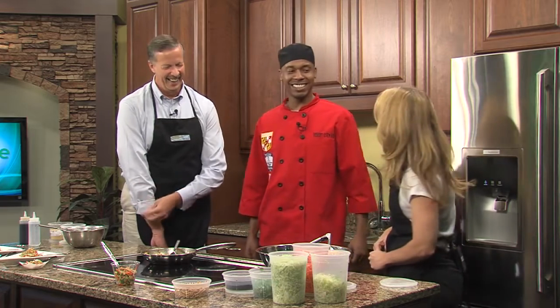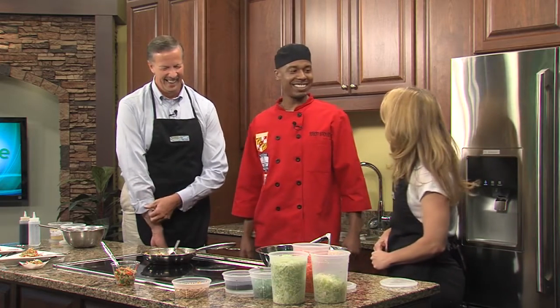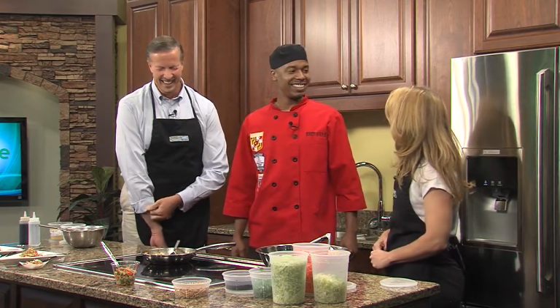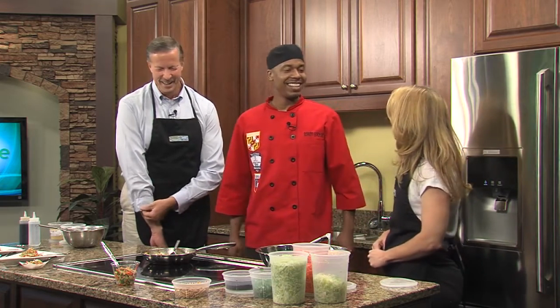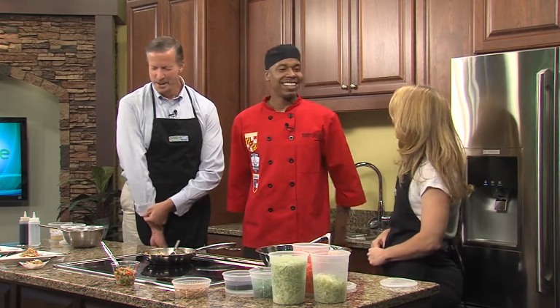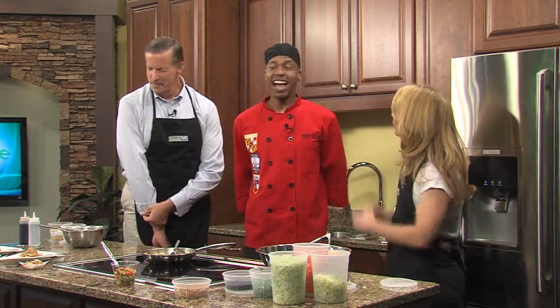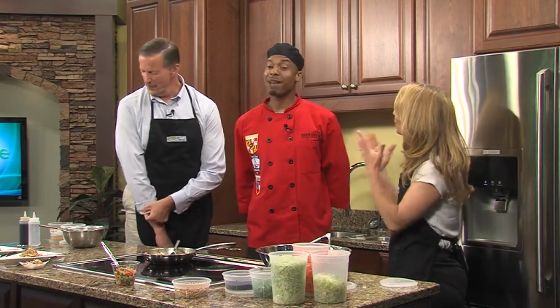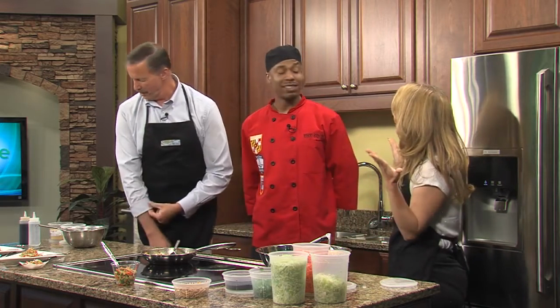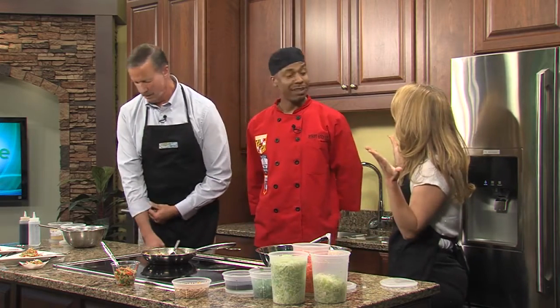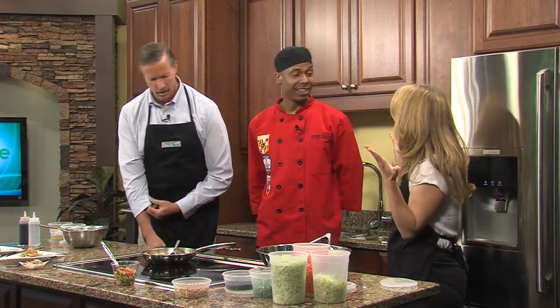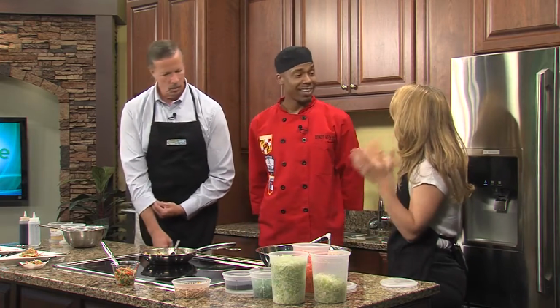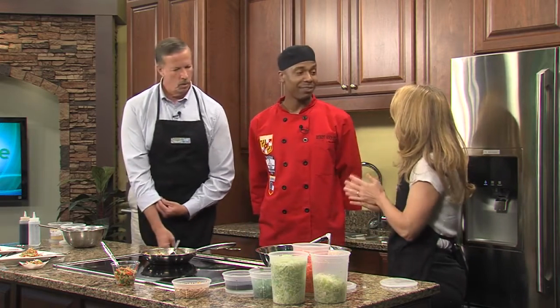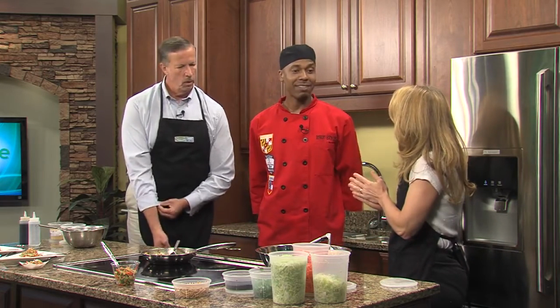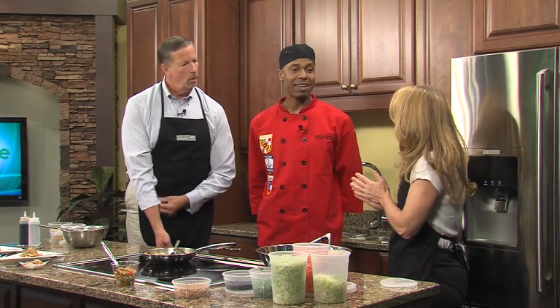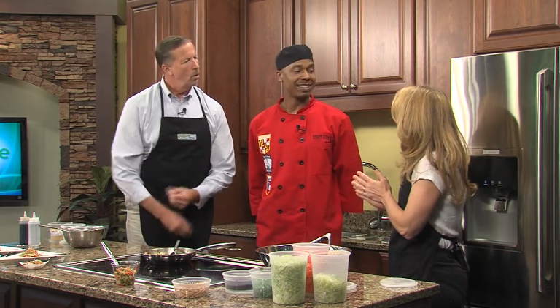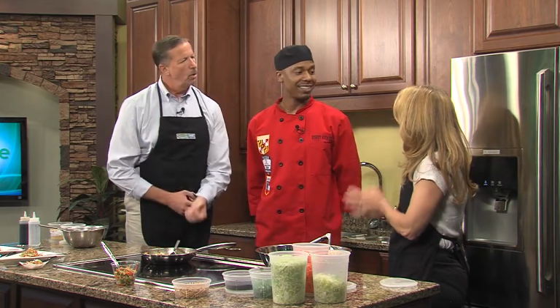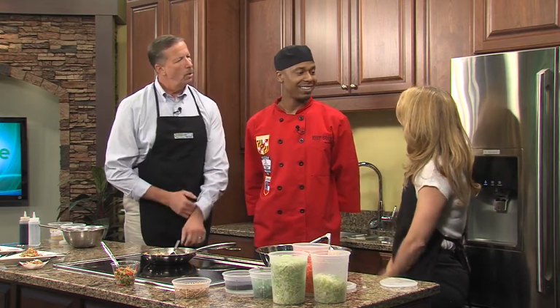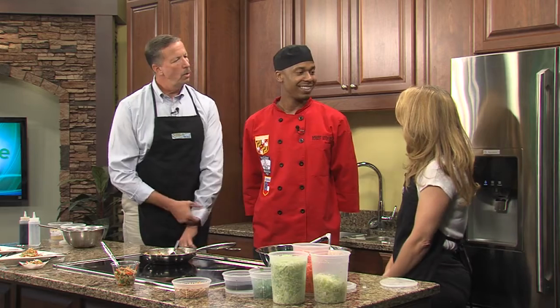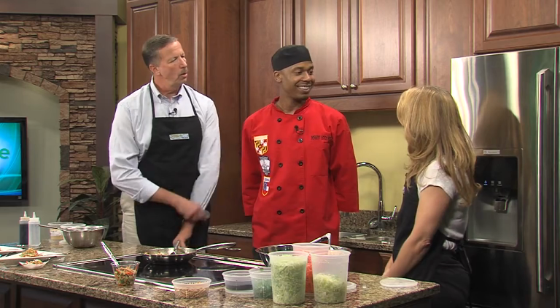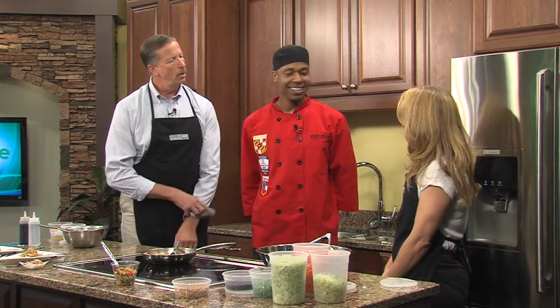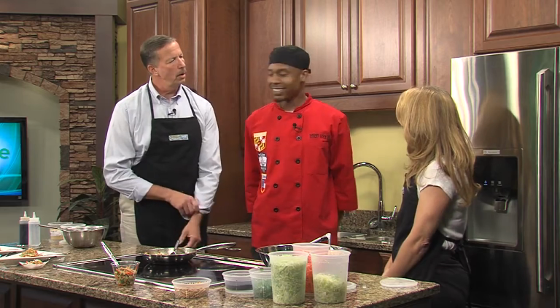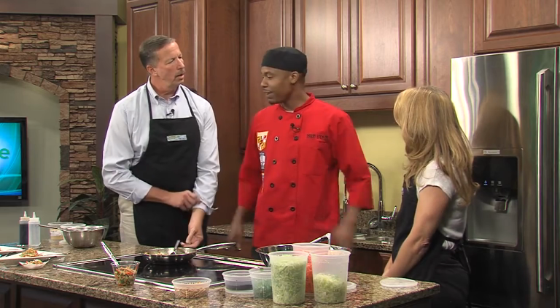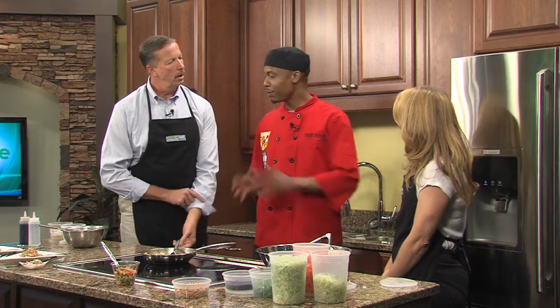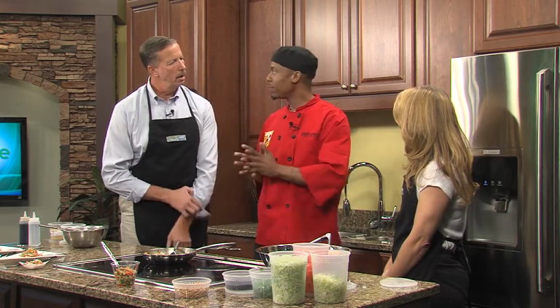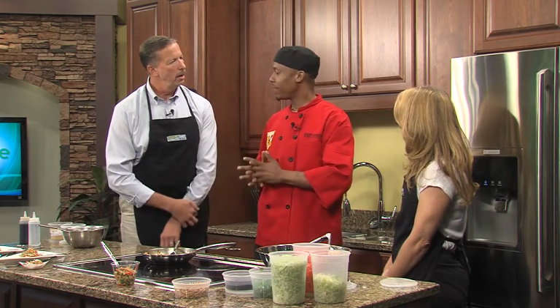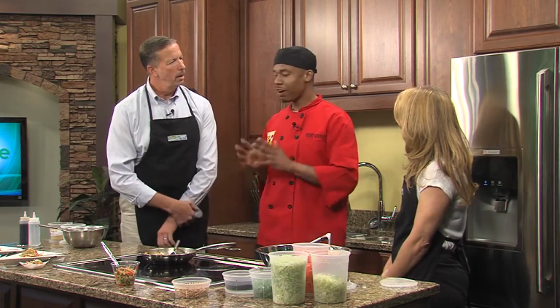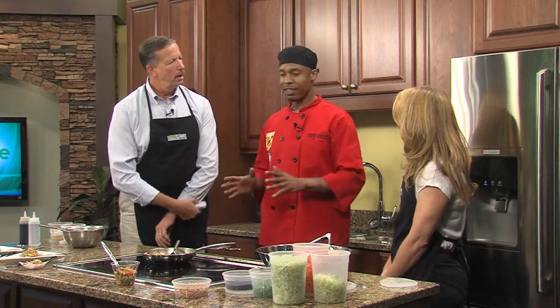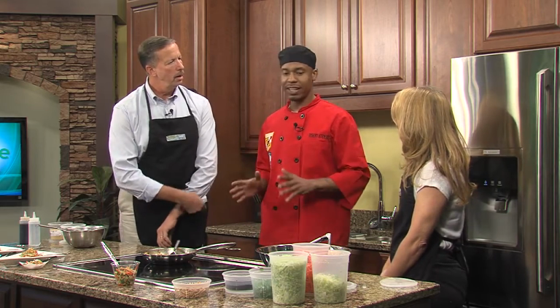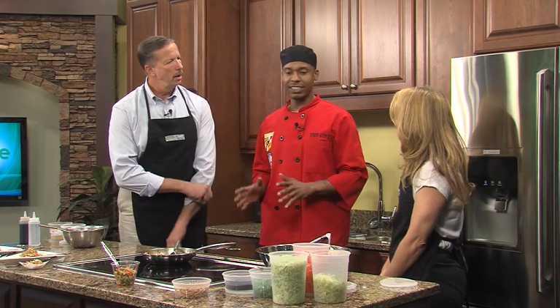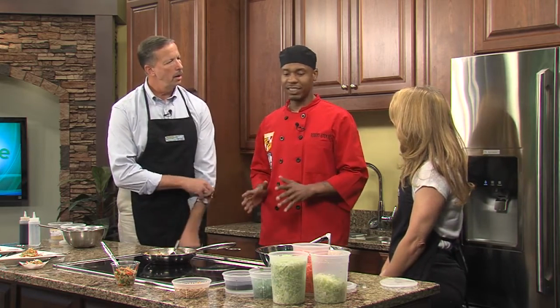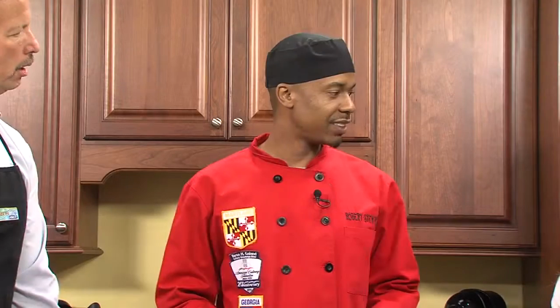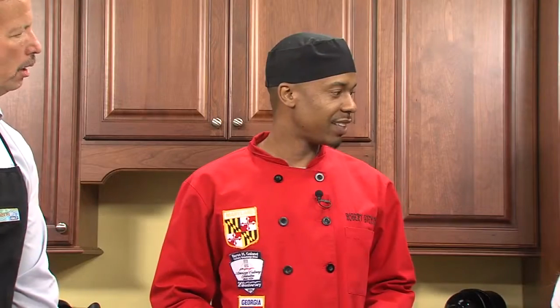We're happy to have him here with us today, thank you. I'm happy to be here, thank you for having me honestly. What are we making today? Today we're going to make an authentic Asian chicken salad.